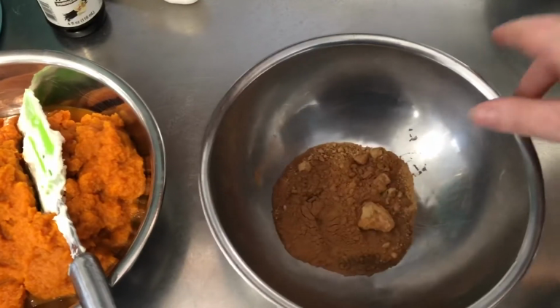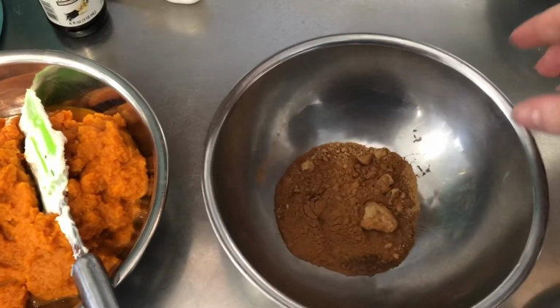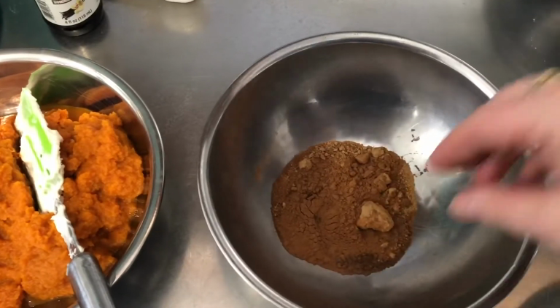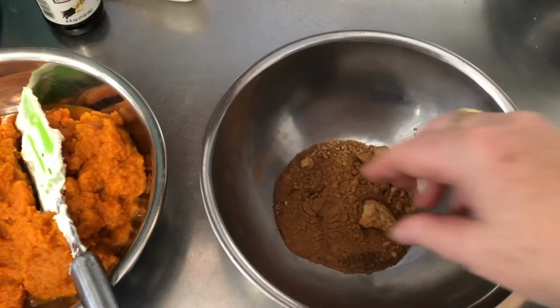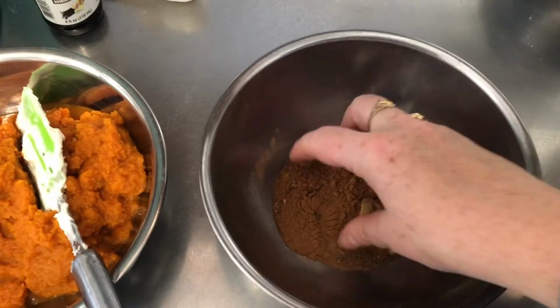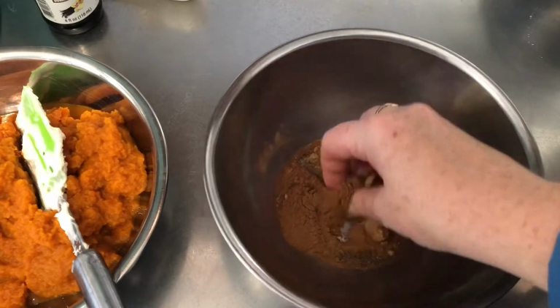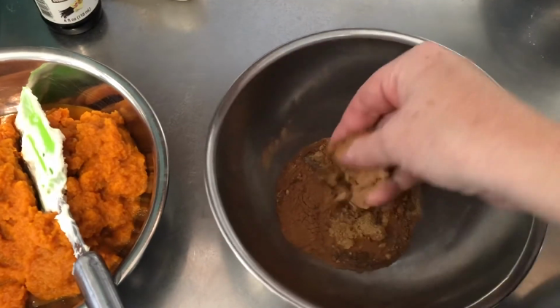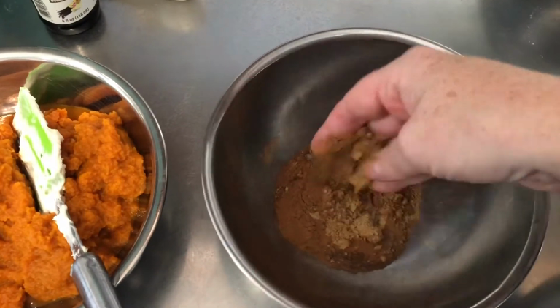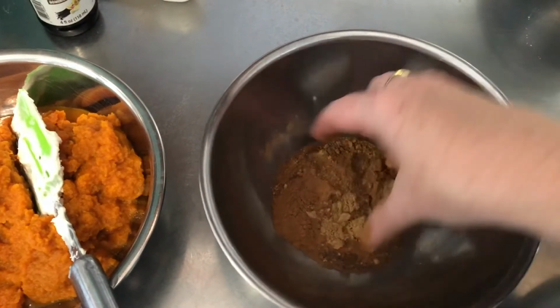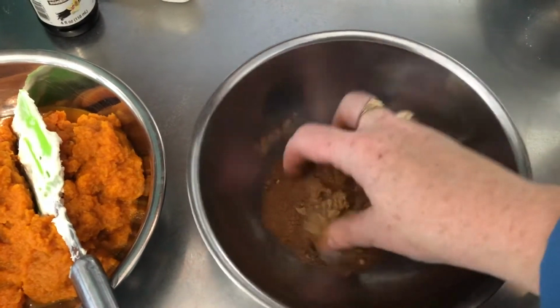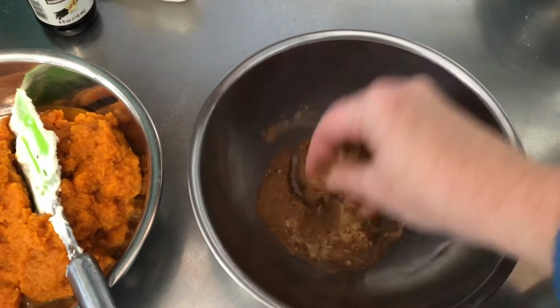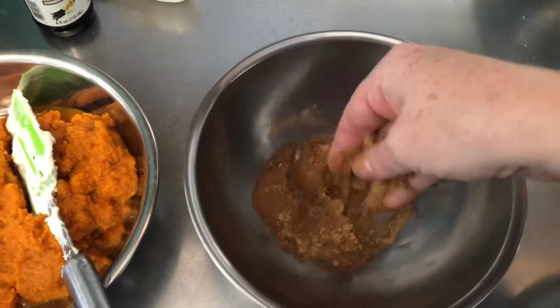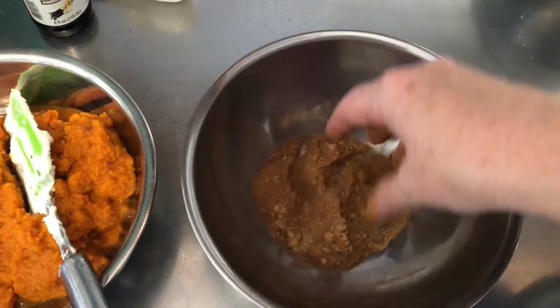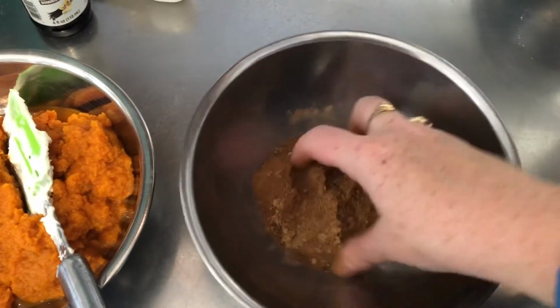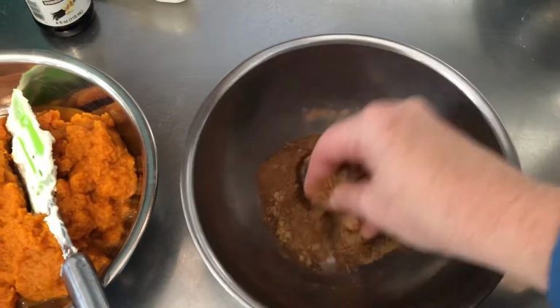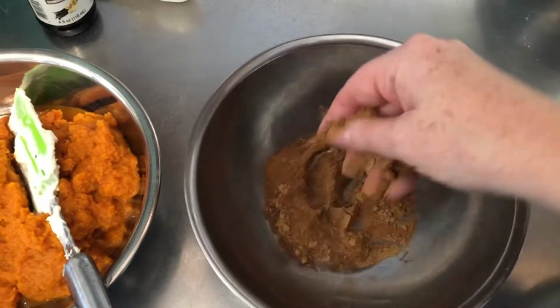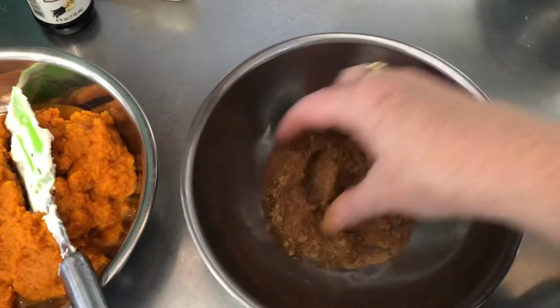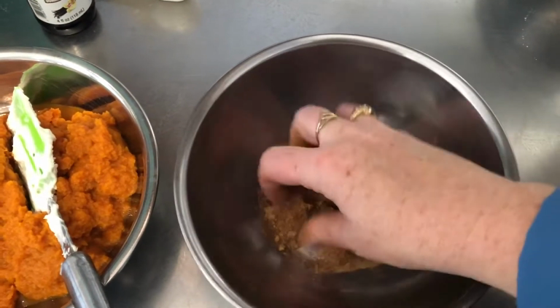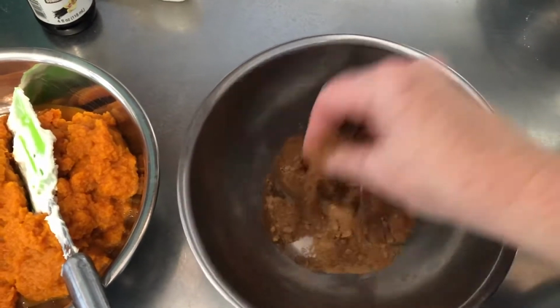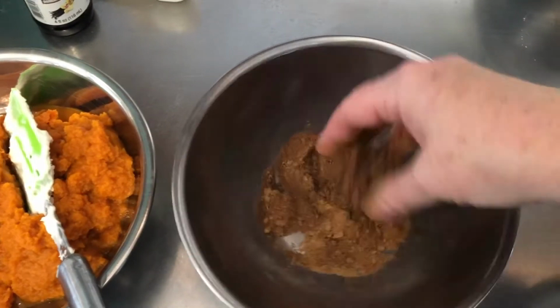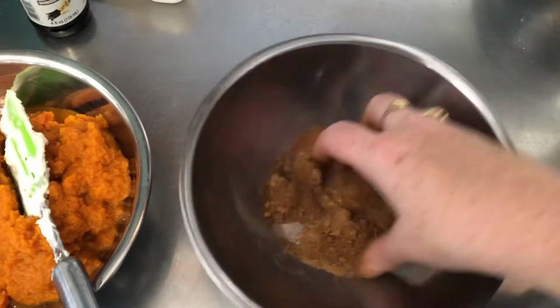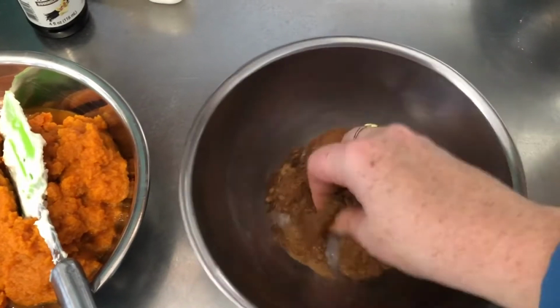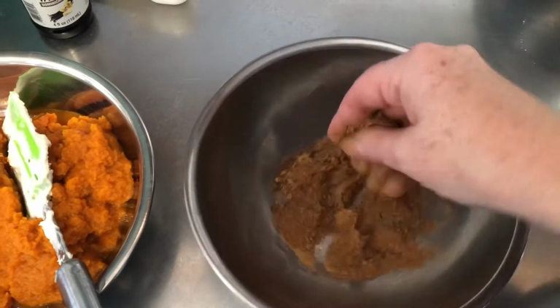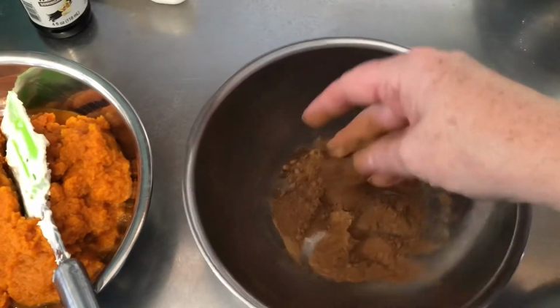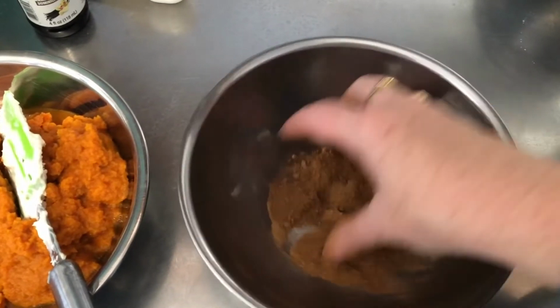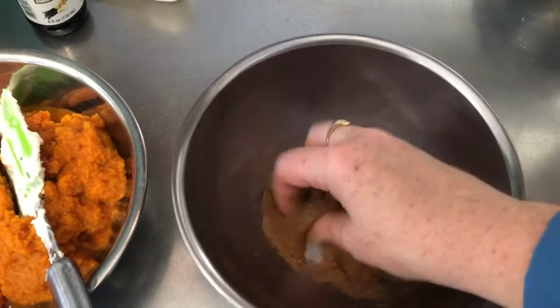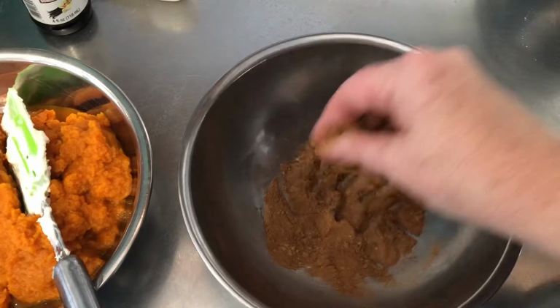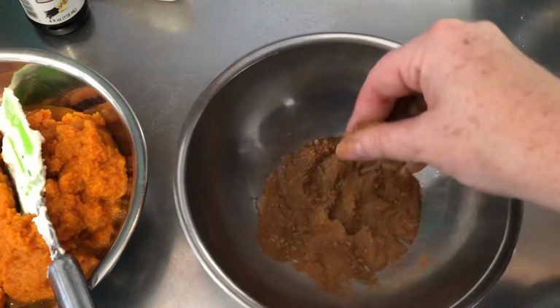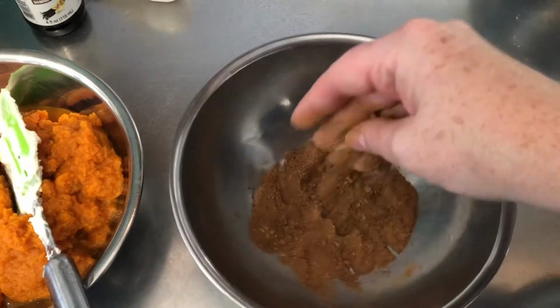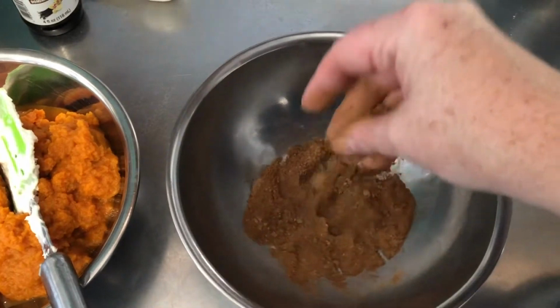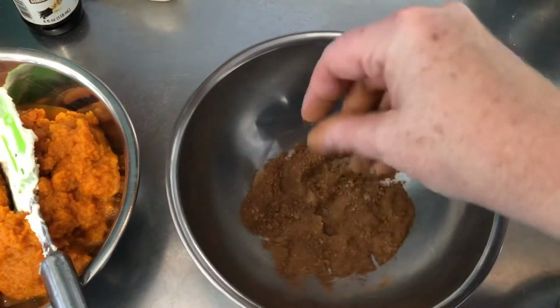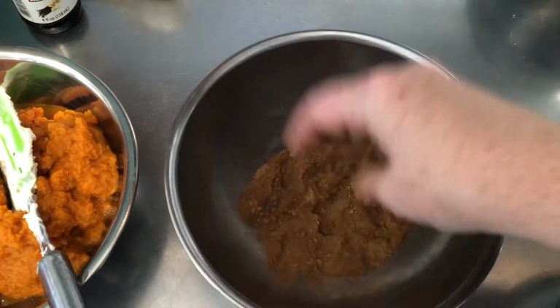Nutmeg, cloves, ginger, cinnamon — our cheesecake is gonna taste absolutely wonderful with all these spices and it'll taste just like a pumpkin pie, because these are the normal spices that you put in pumpkin pie.